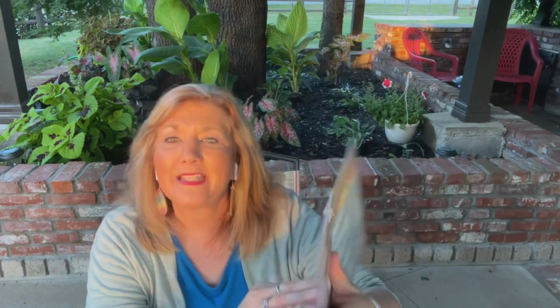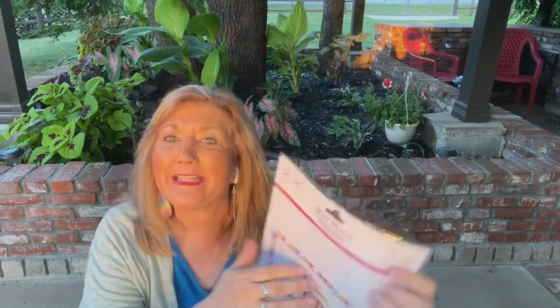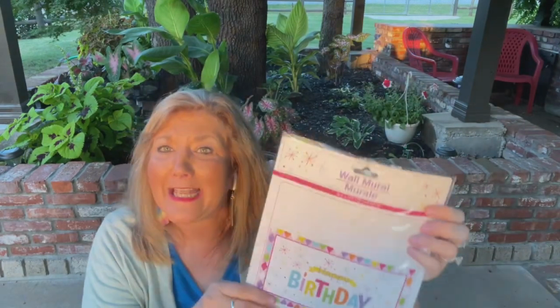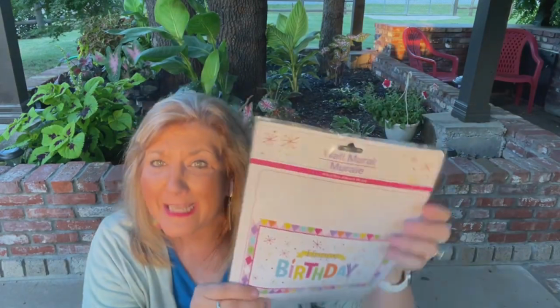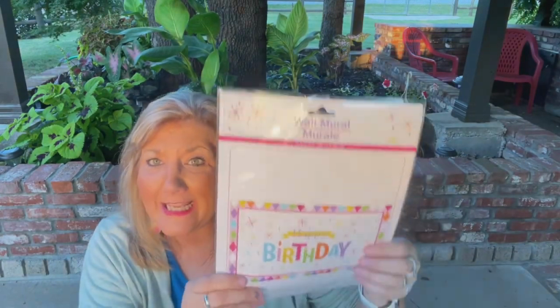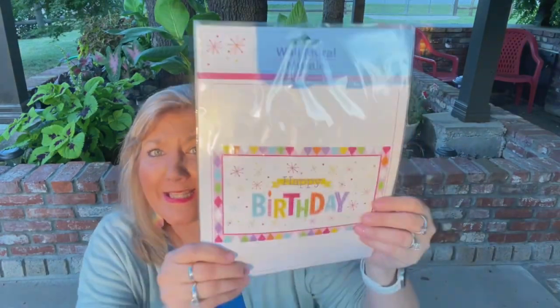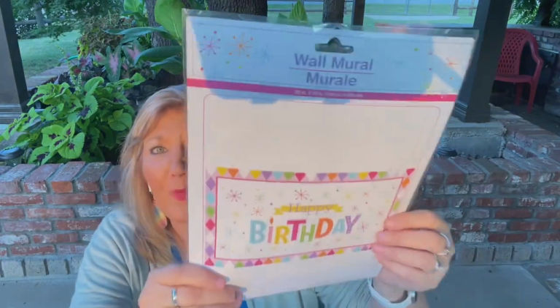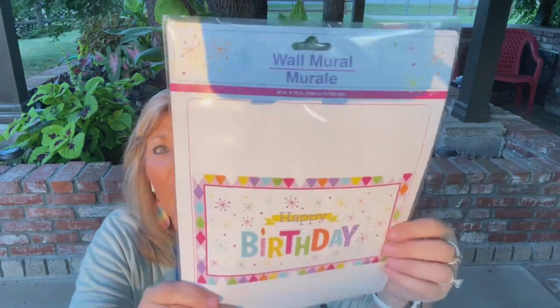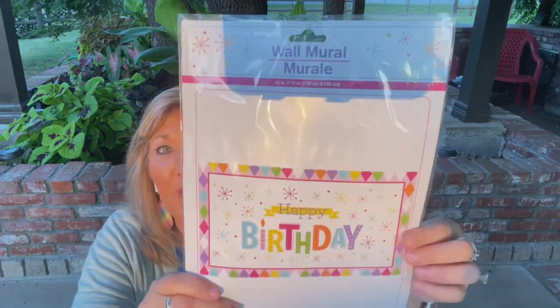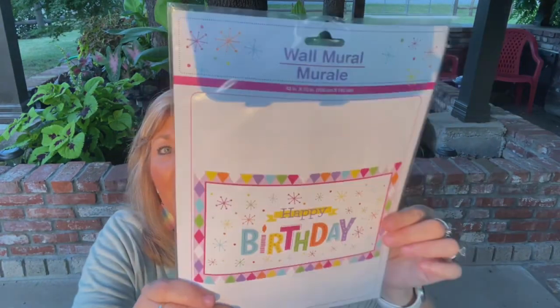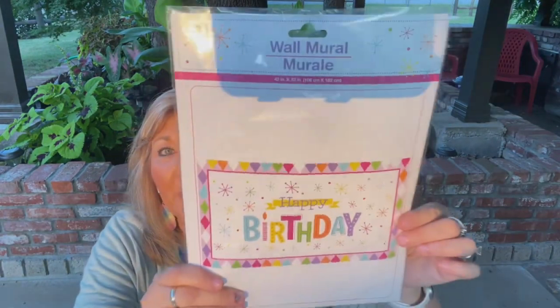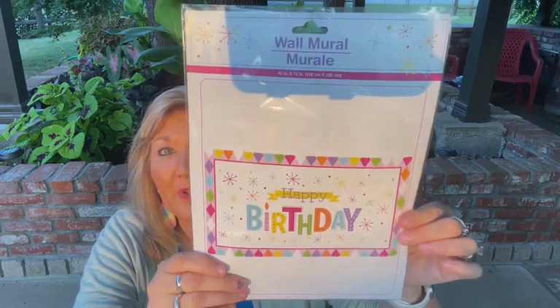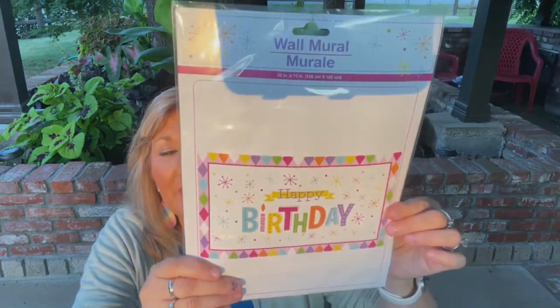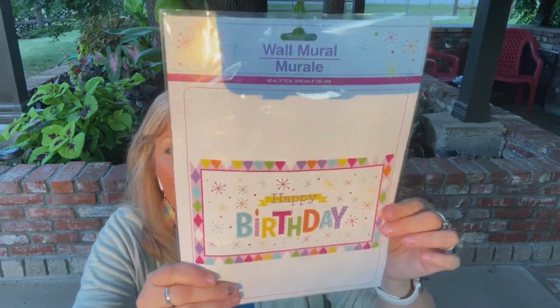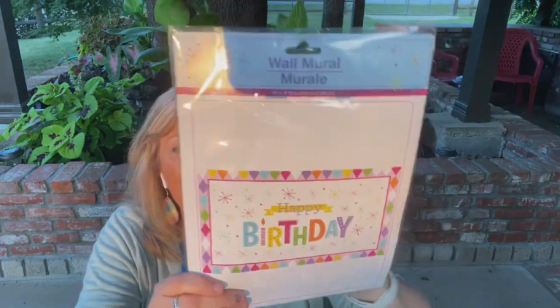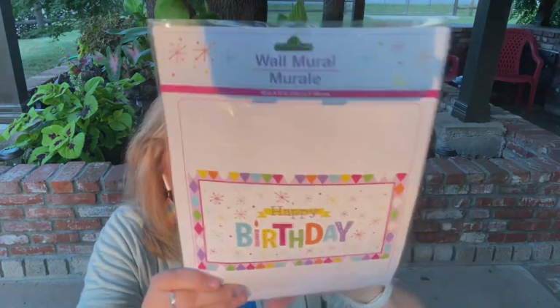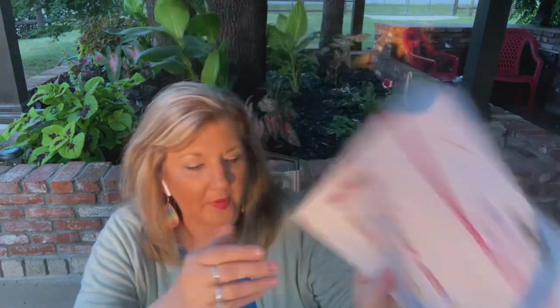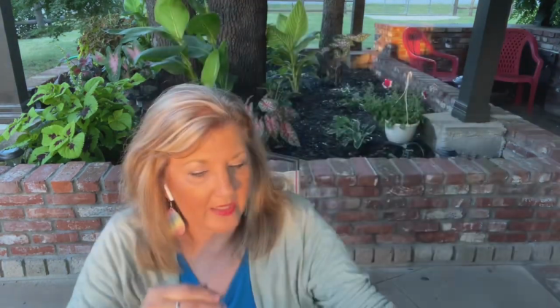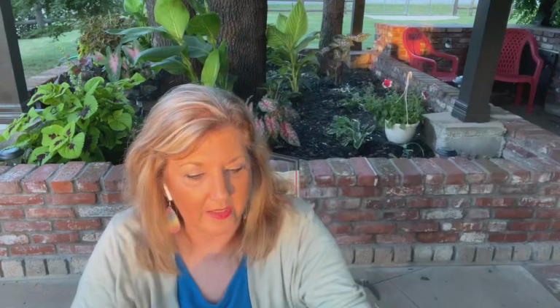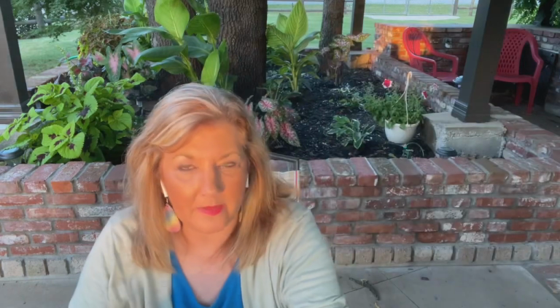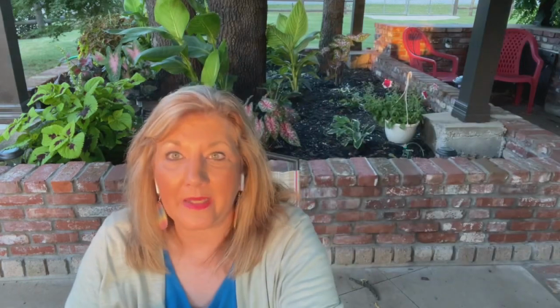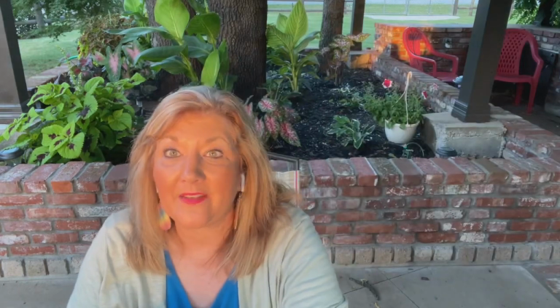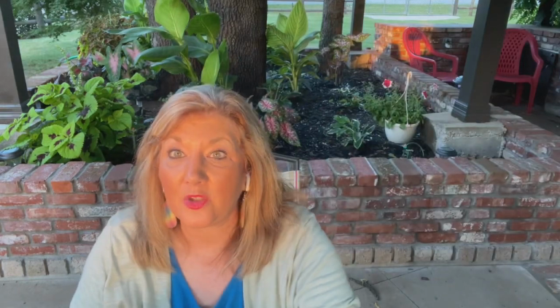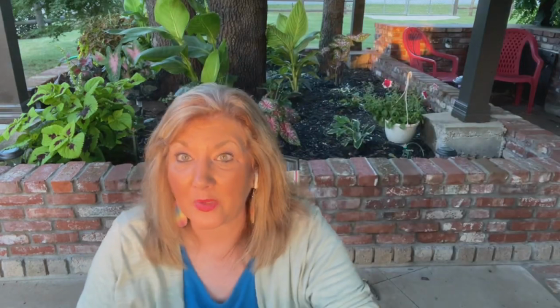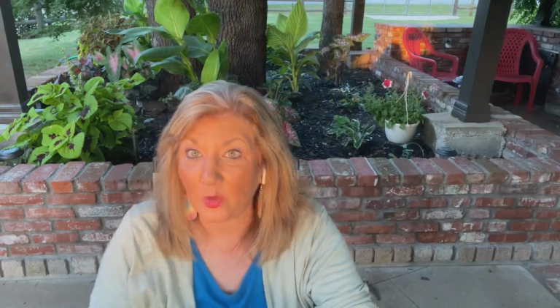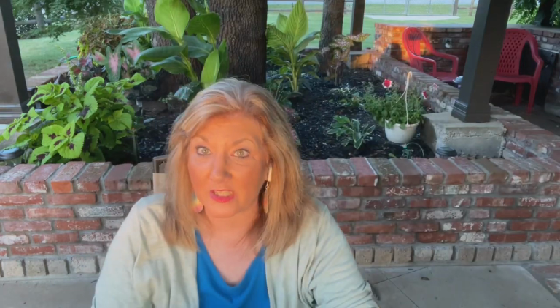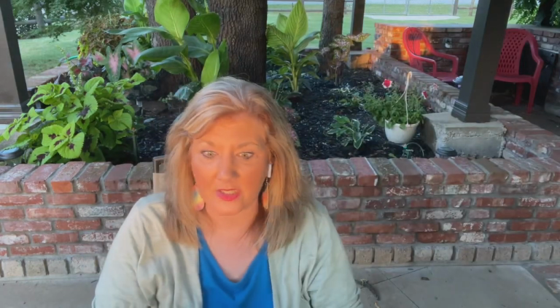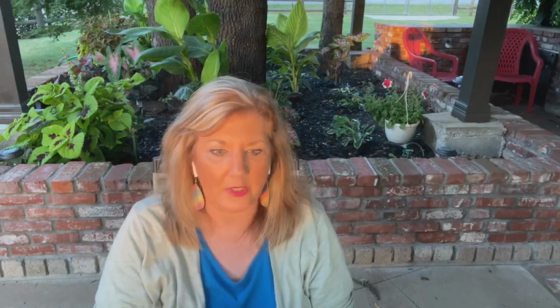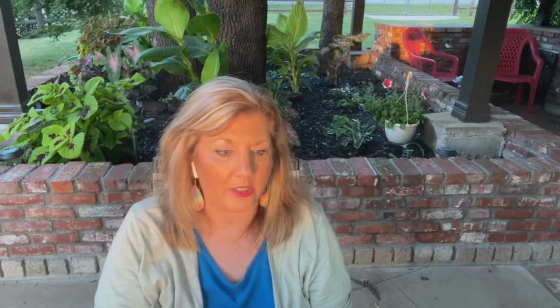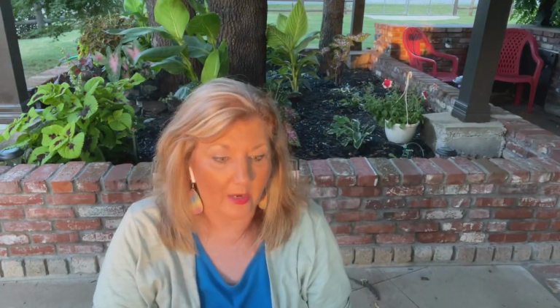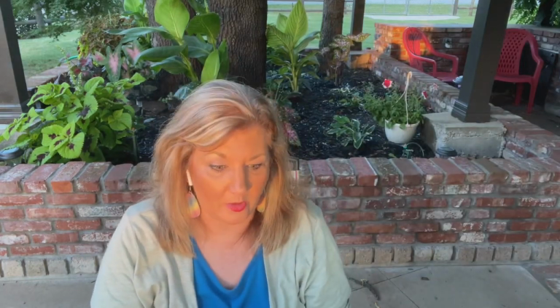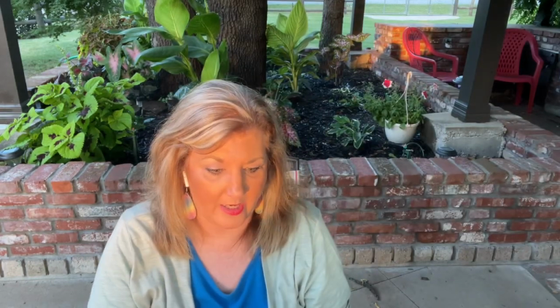Another birthday thing is a wall mural. I'm going to put that up and I'm going to have to do it pretty quick because she's going to be here in an hour.